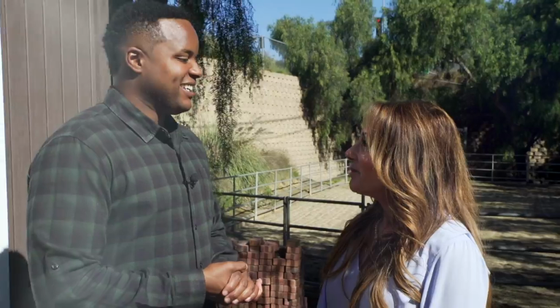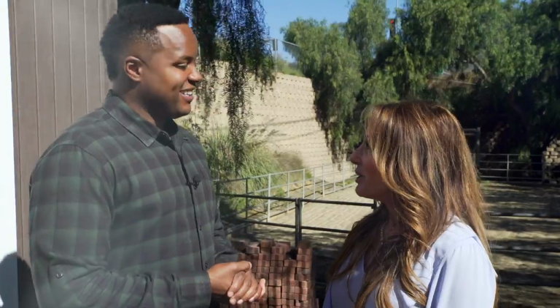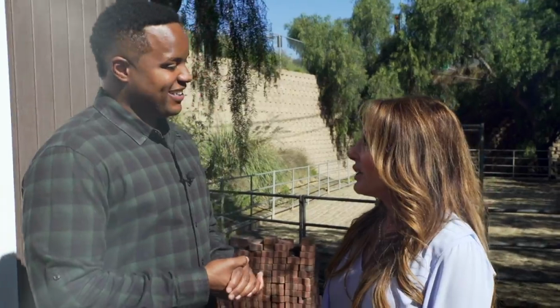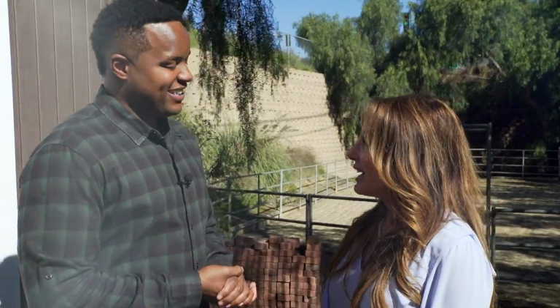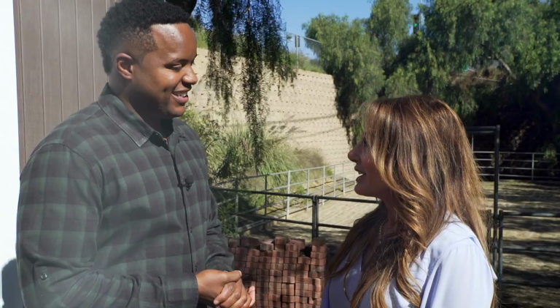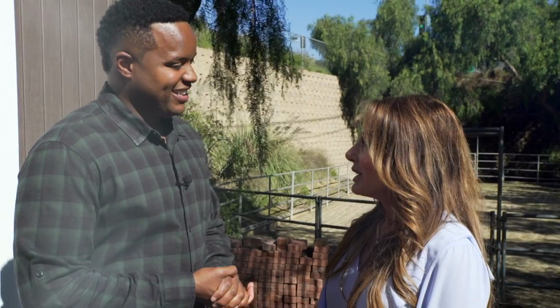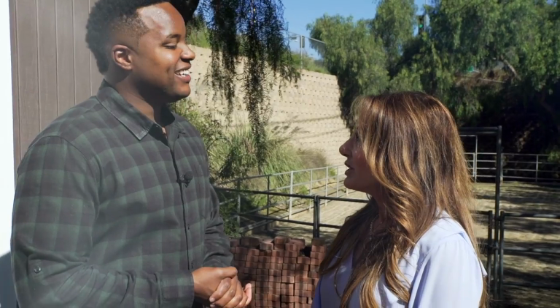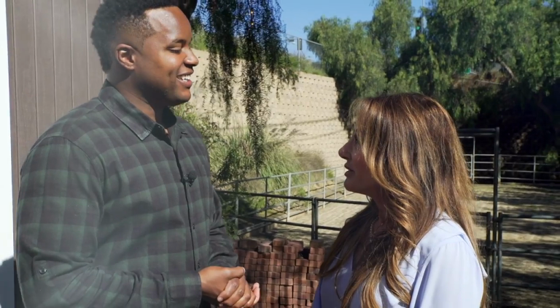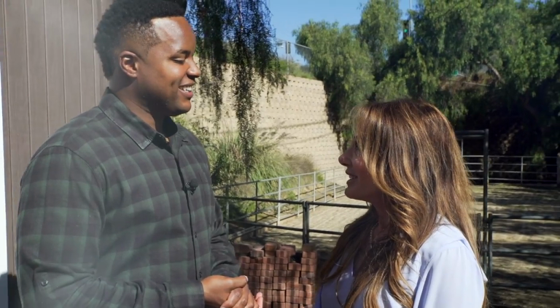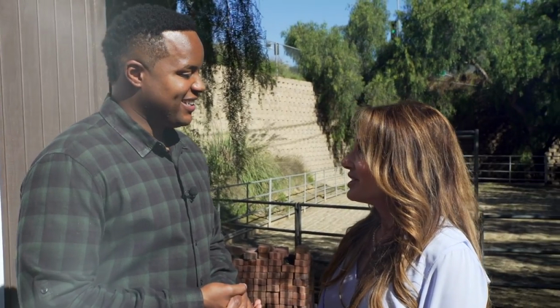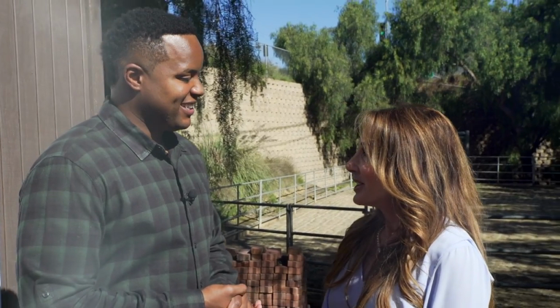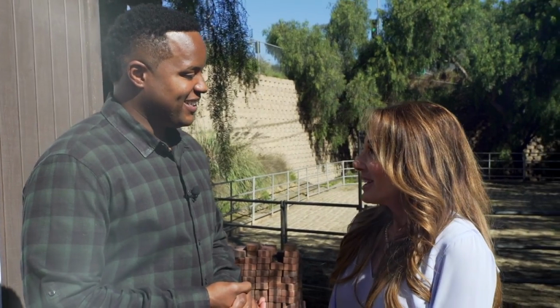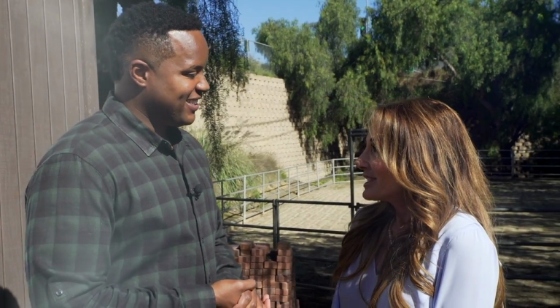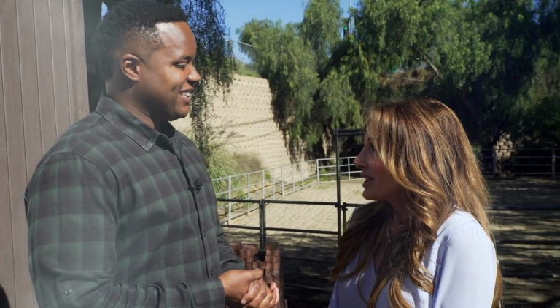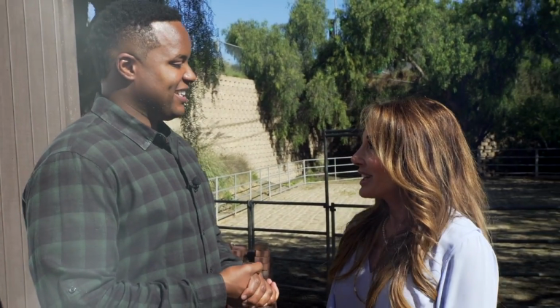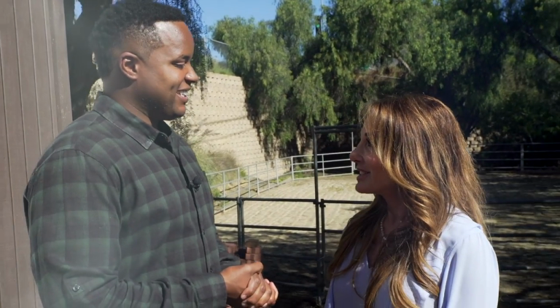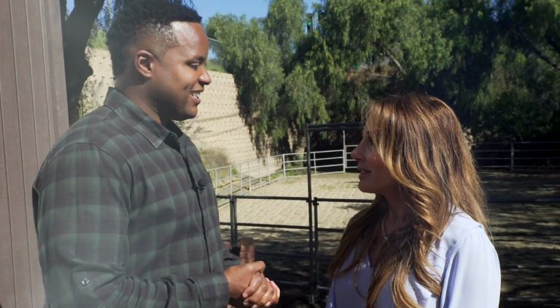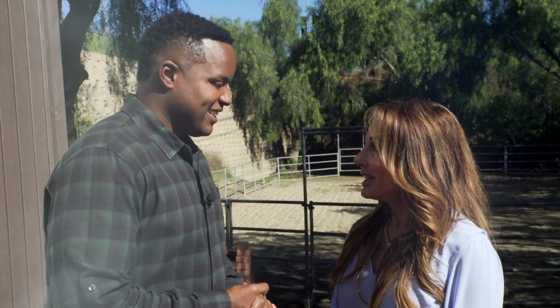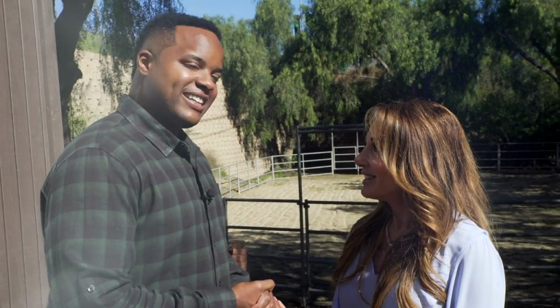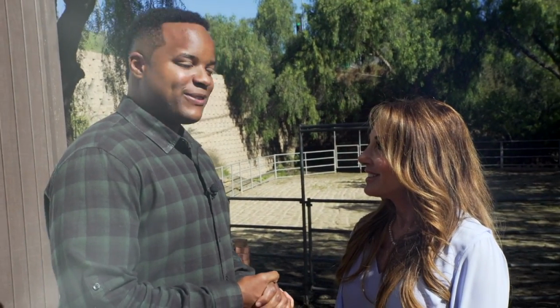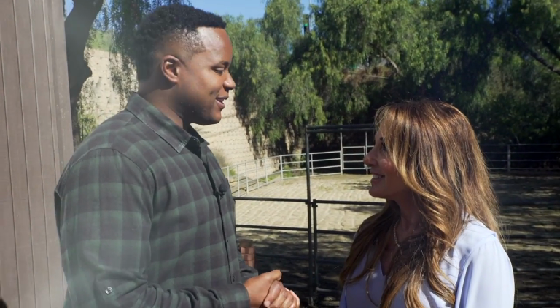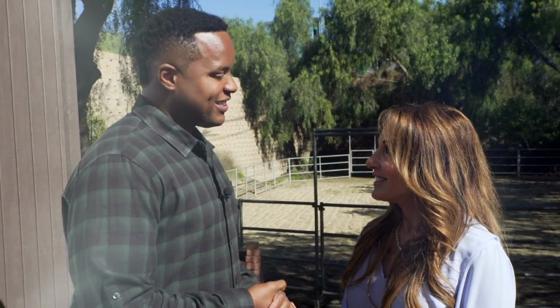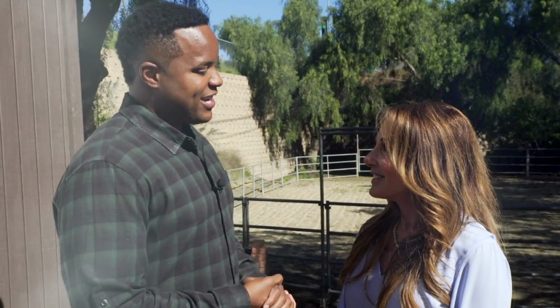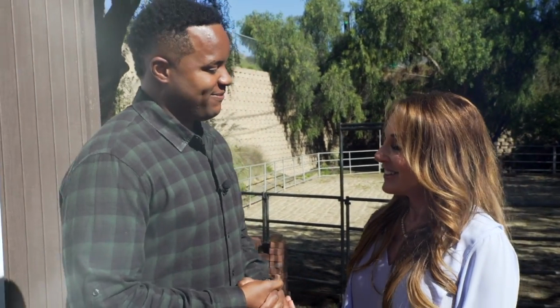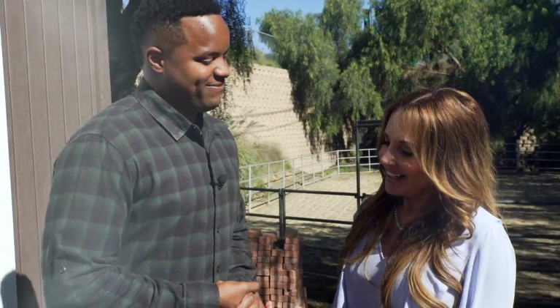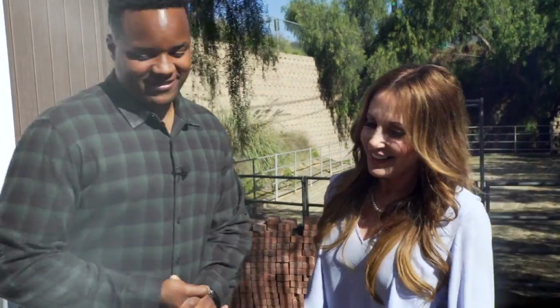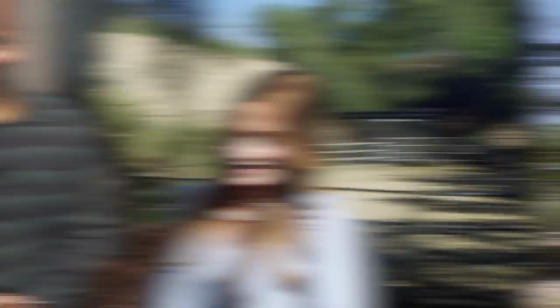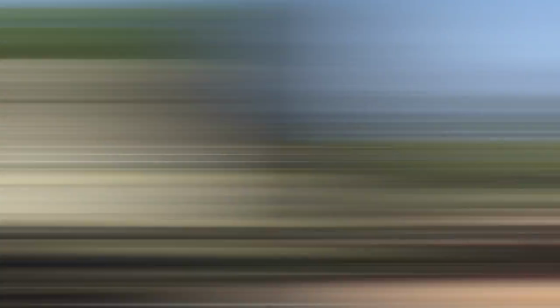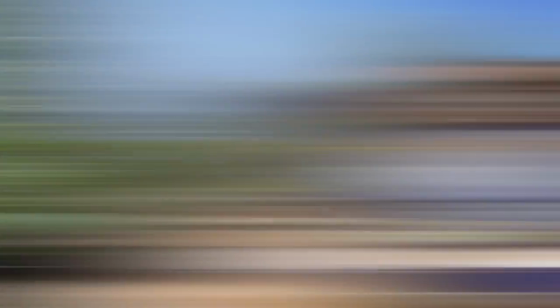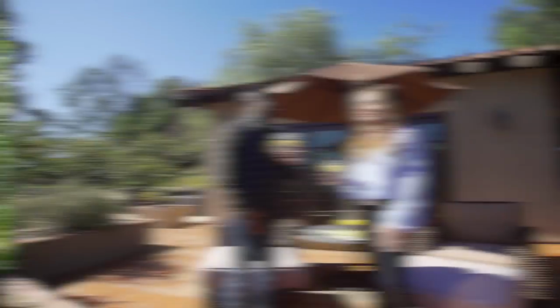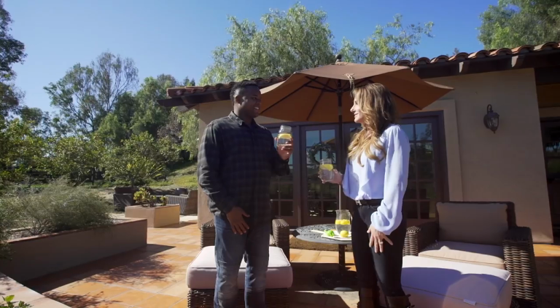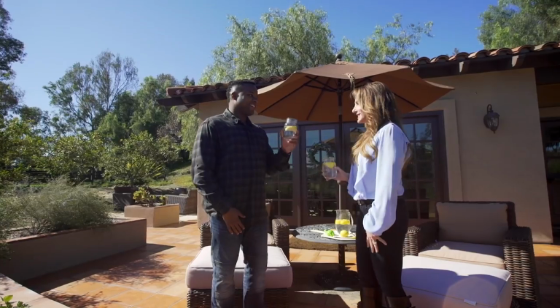Before you head out, can we go to the barn and enjoy a nice fresh glass of lemonade? Of course, let's go. Cheers.